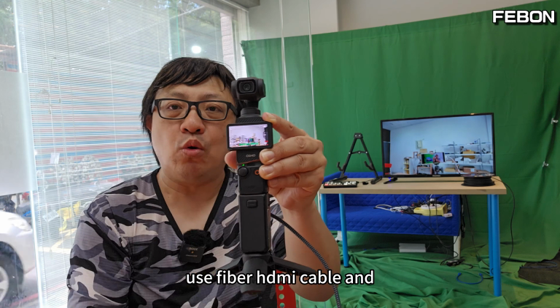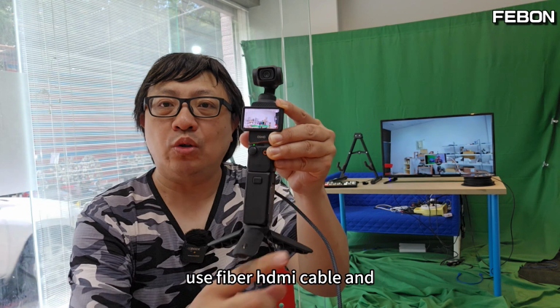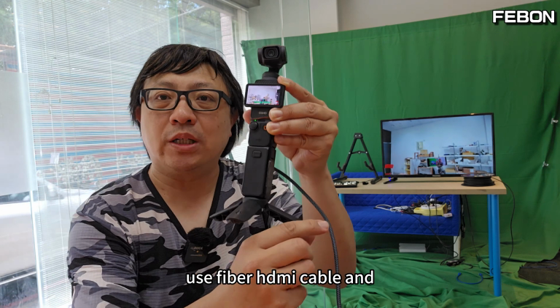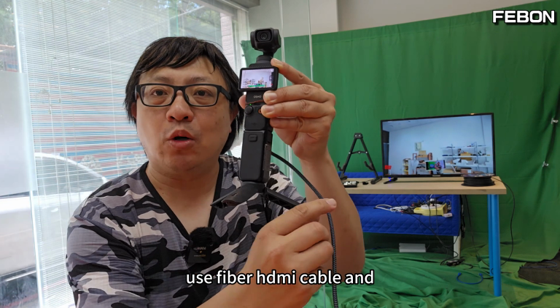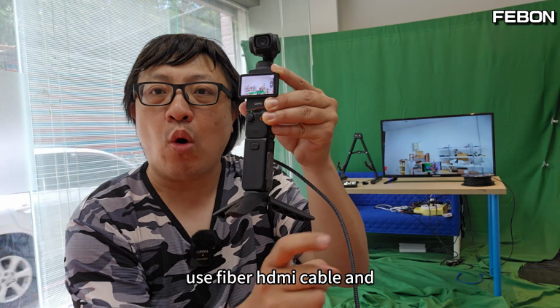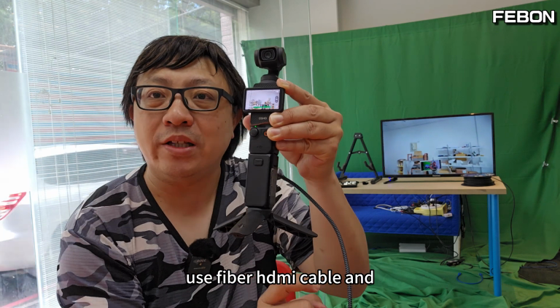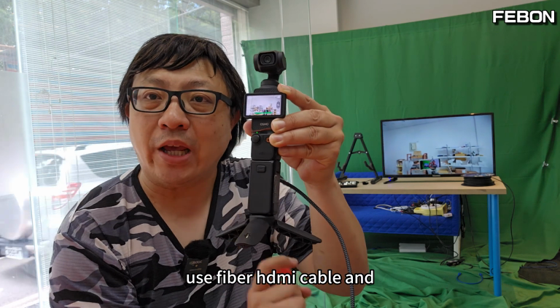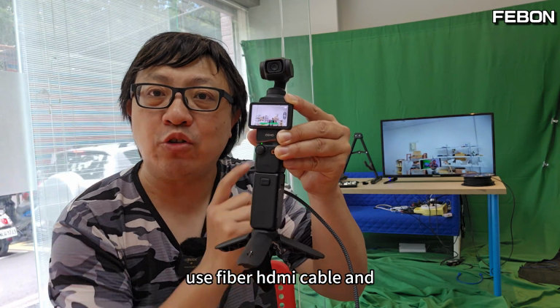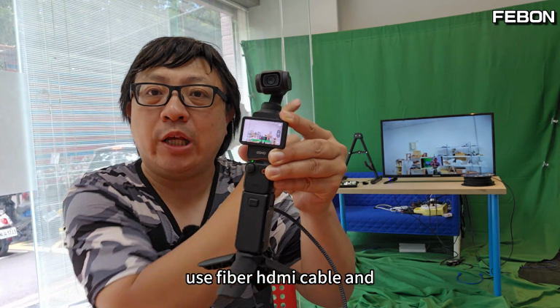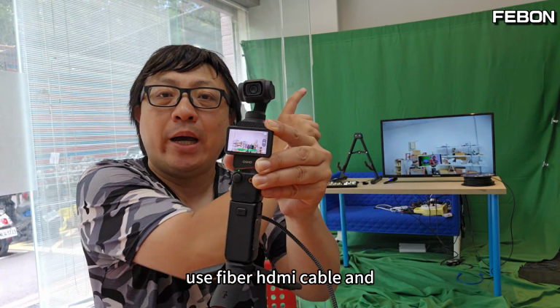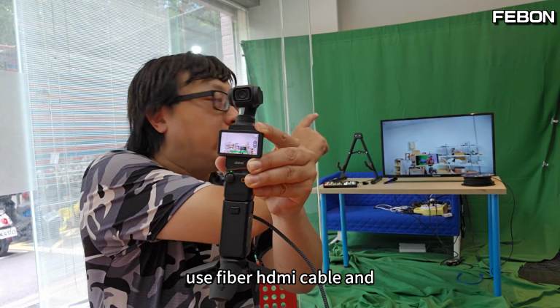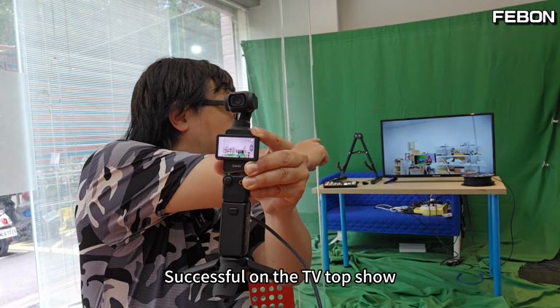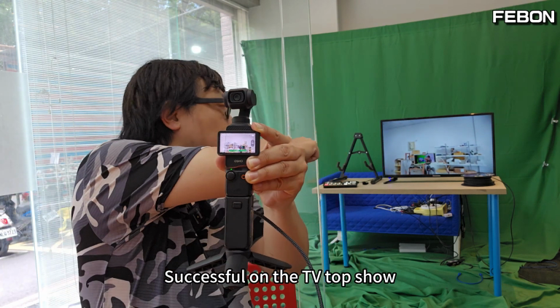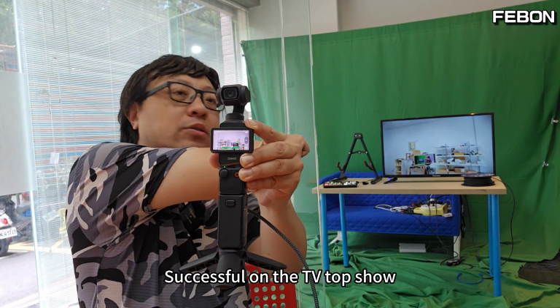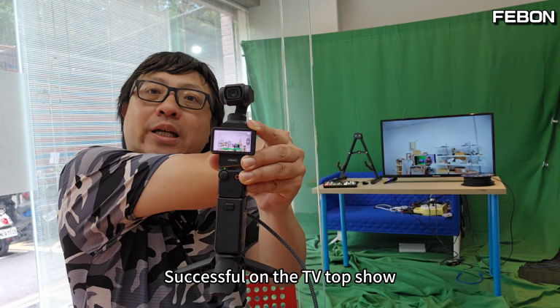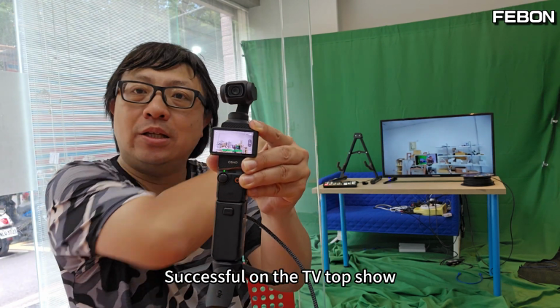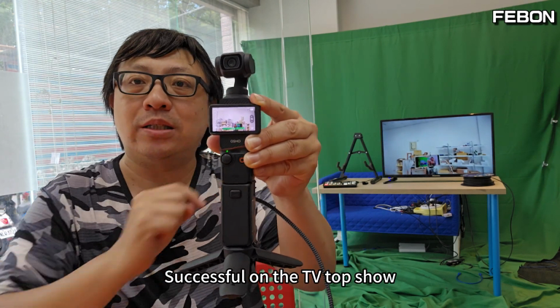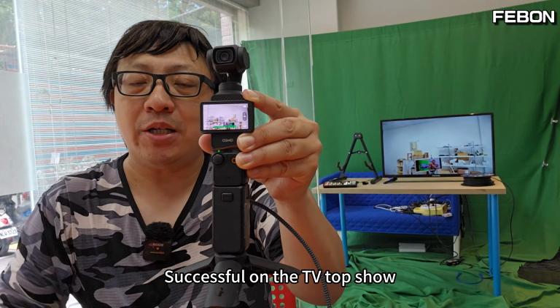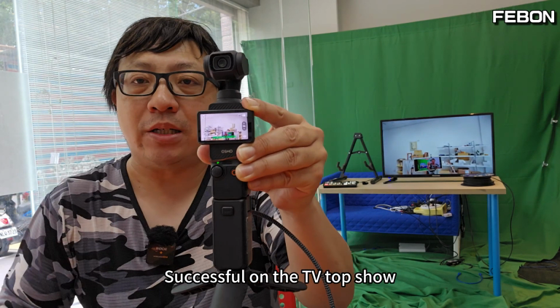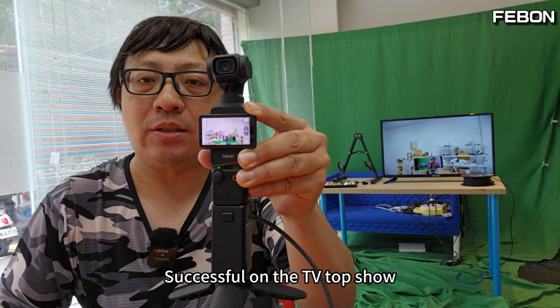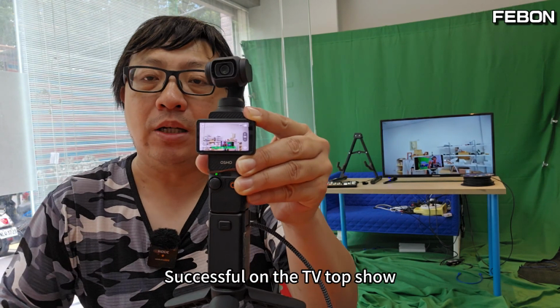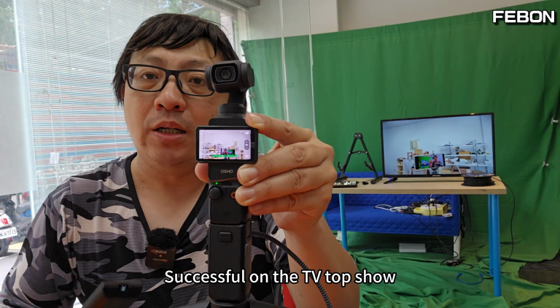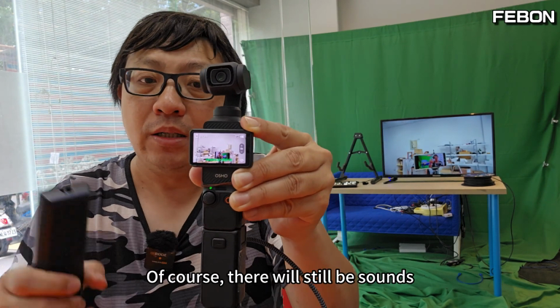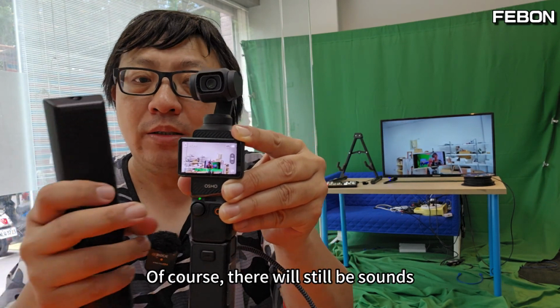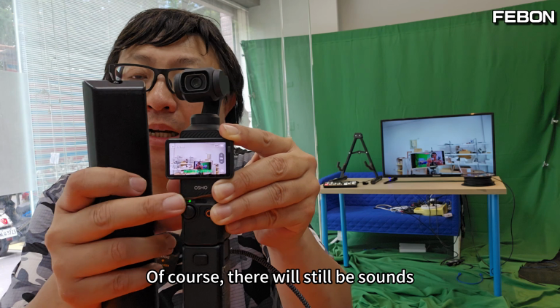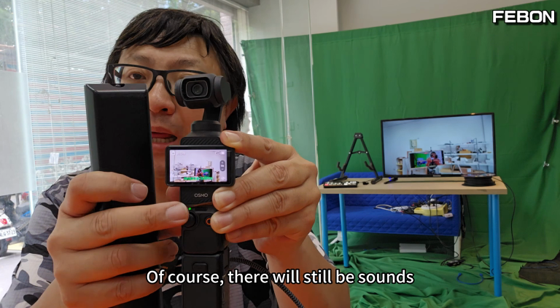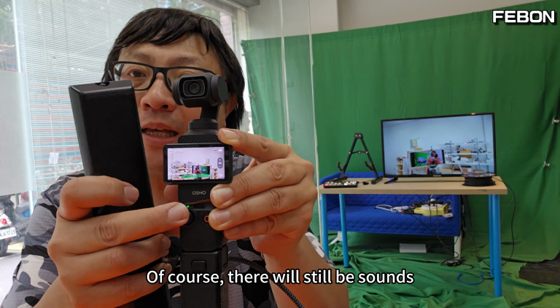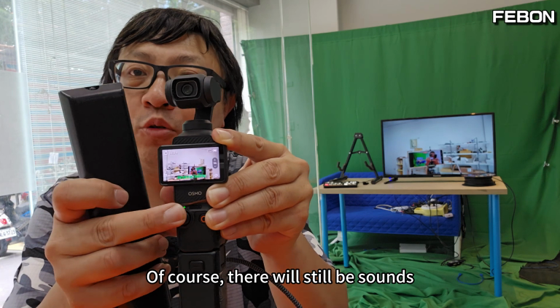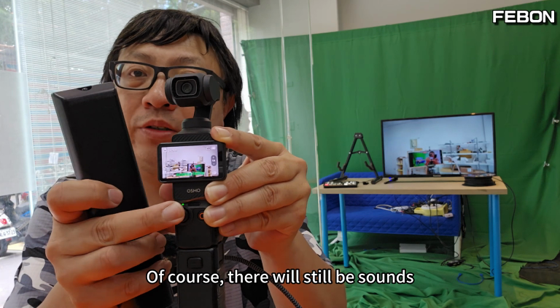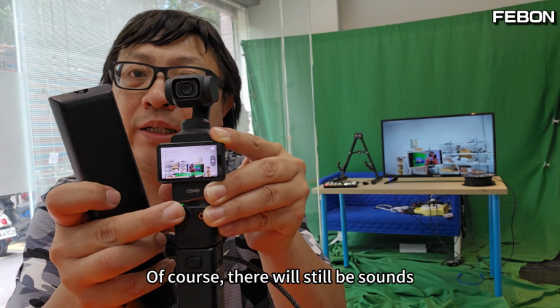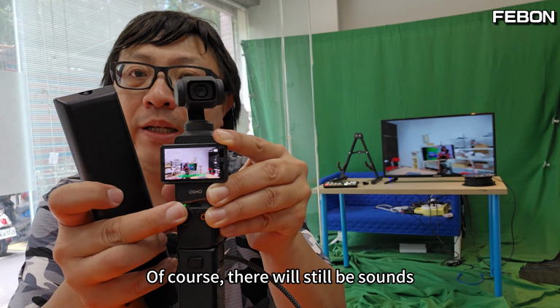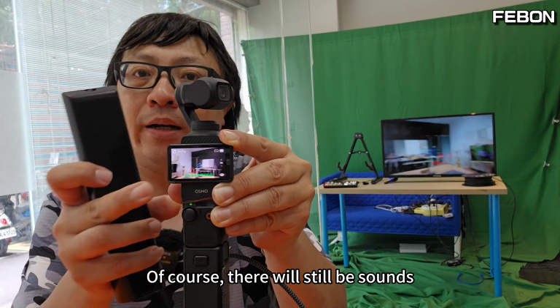Using the fiber optic cable end, the output to the TV is successful. Of course, there will still be sound as well.